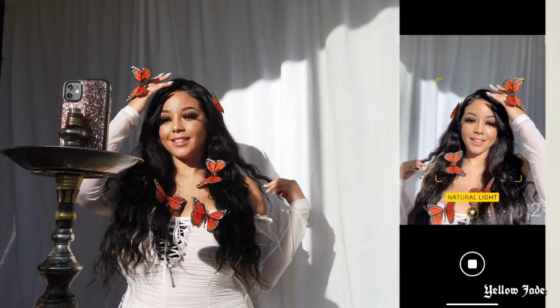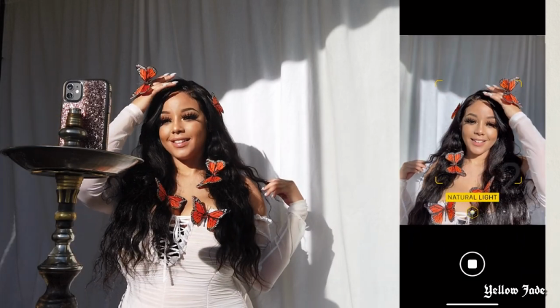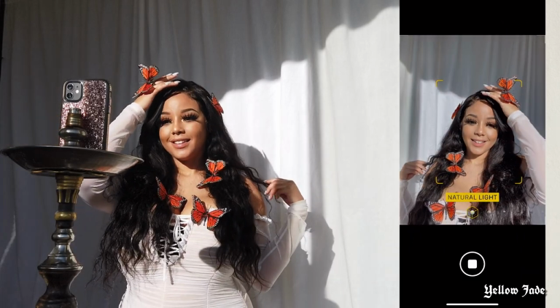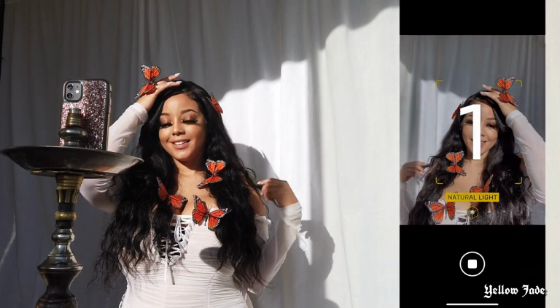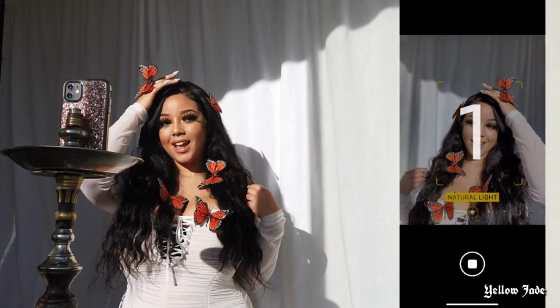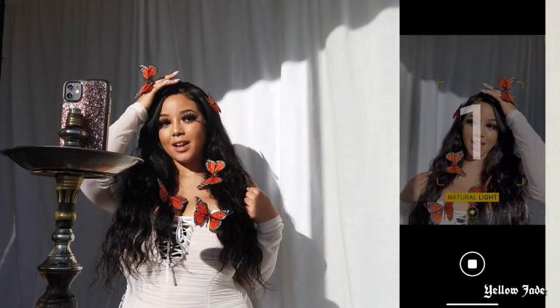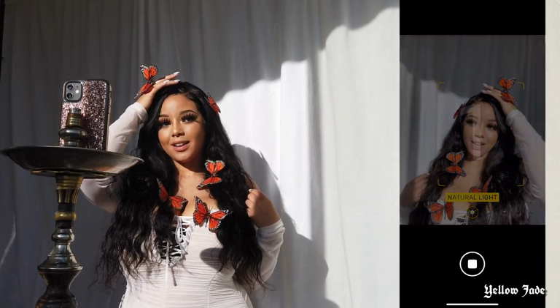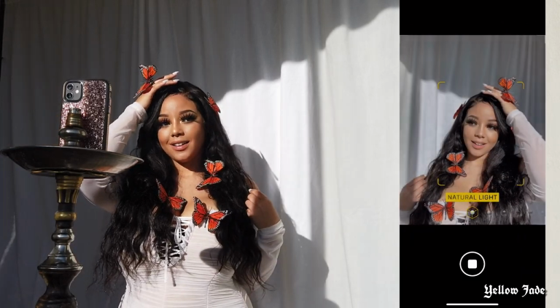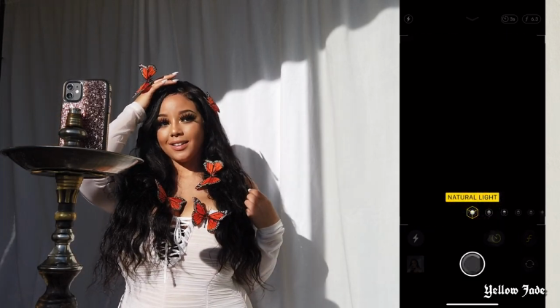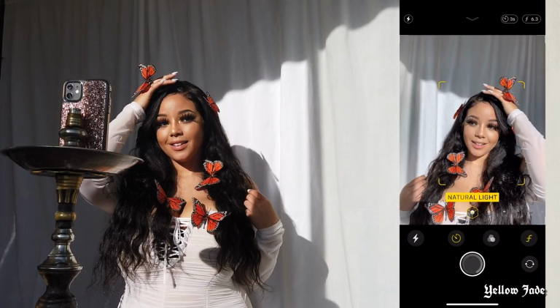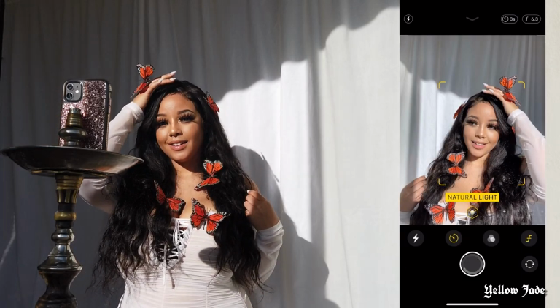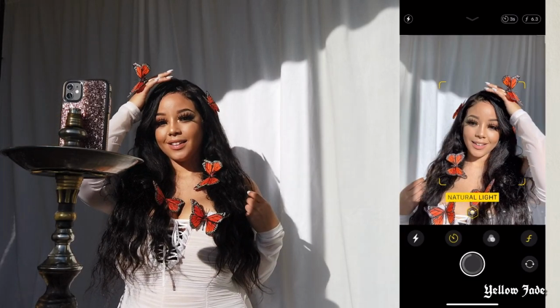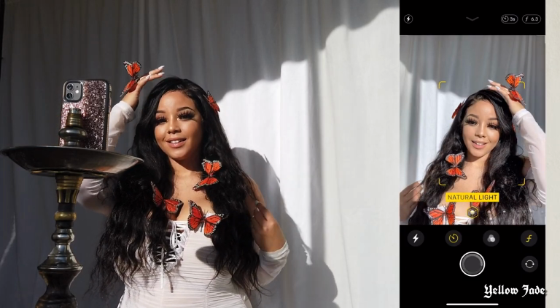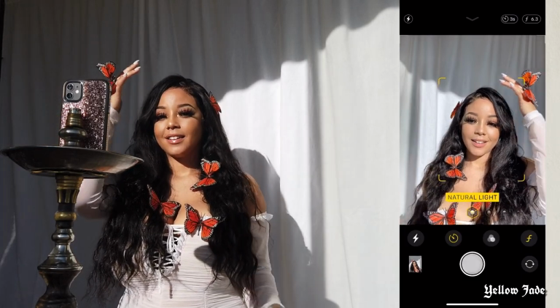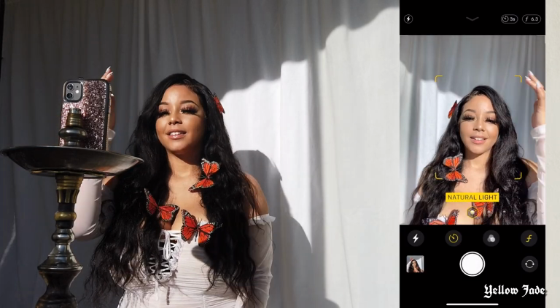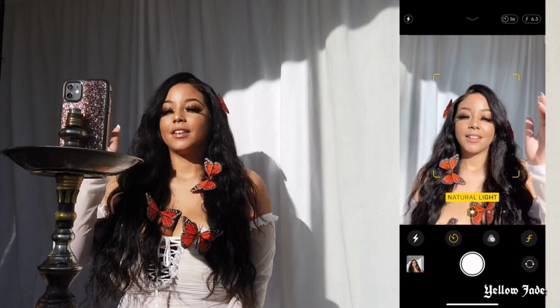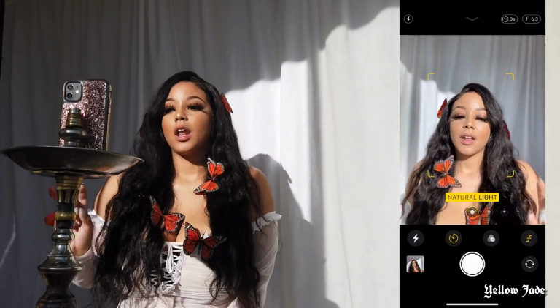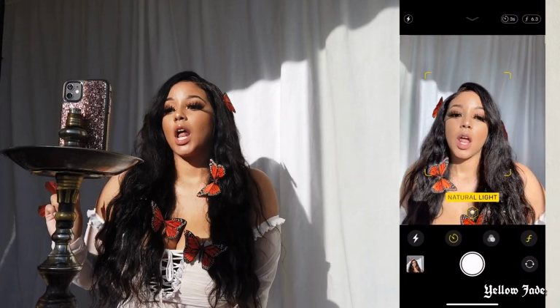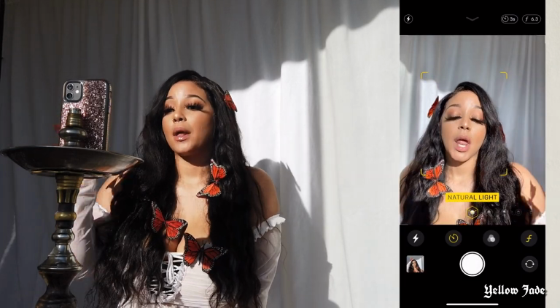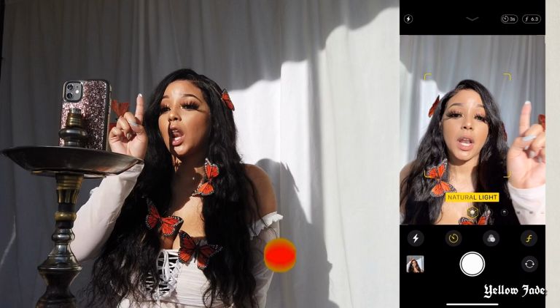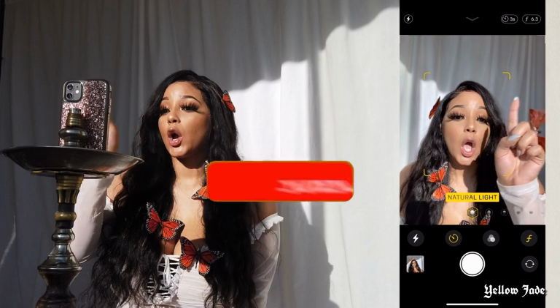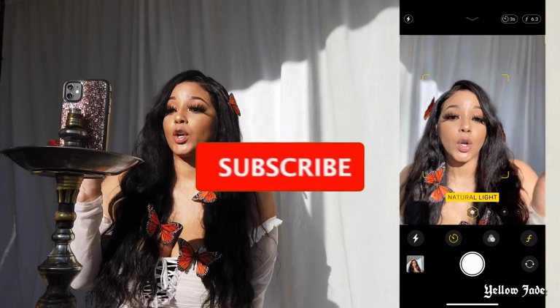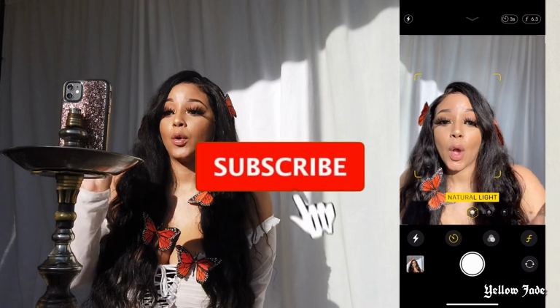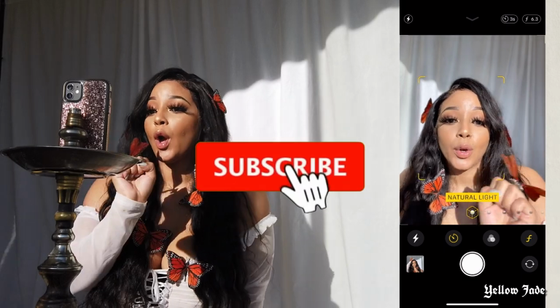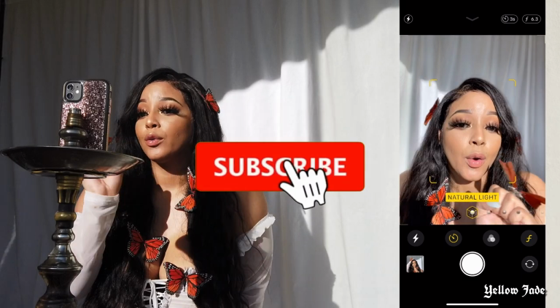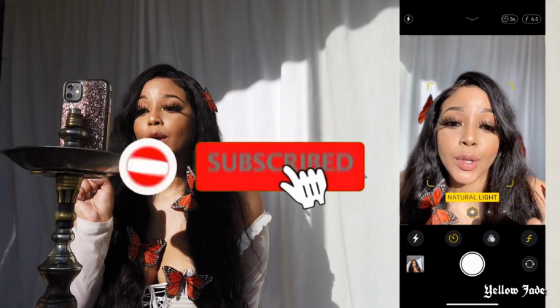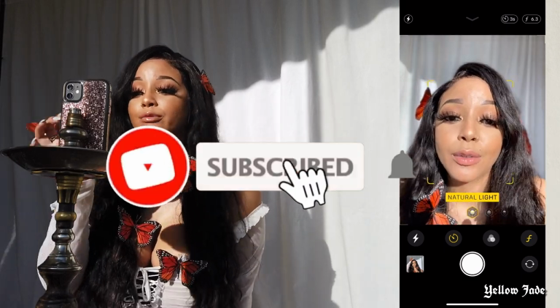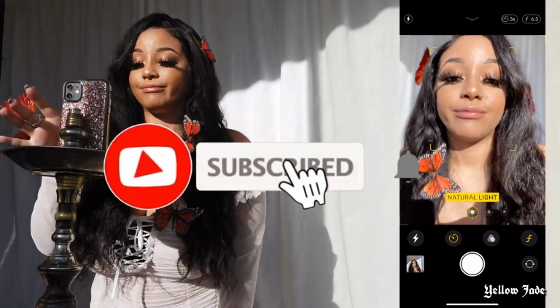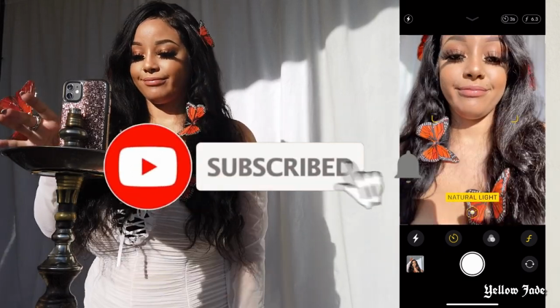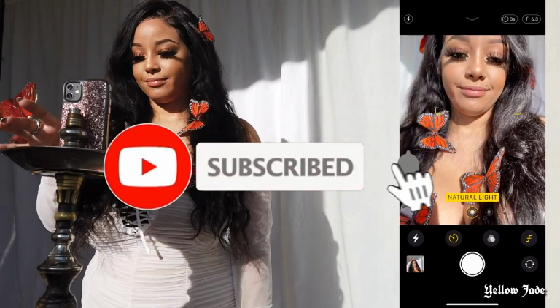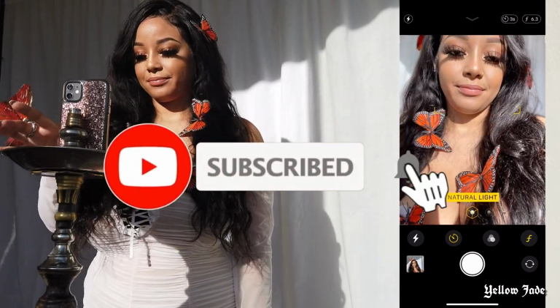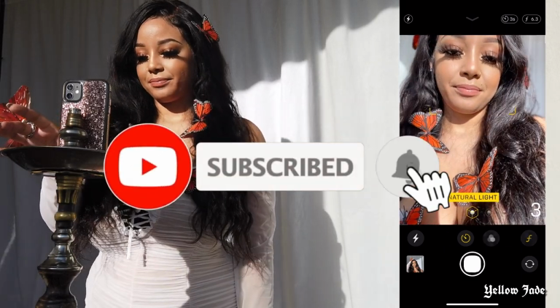So if you guys haven't already, be sure to go ahead and subscribe. Show your girl some love.